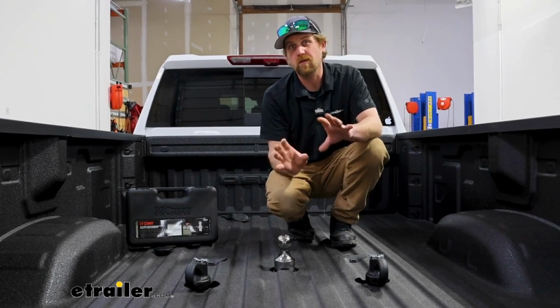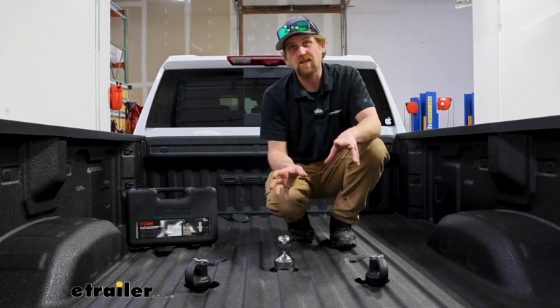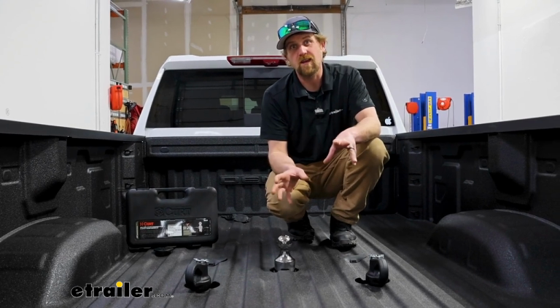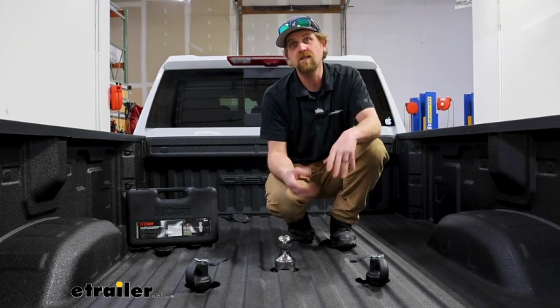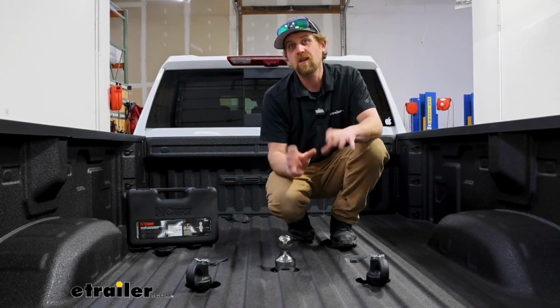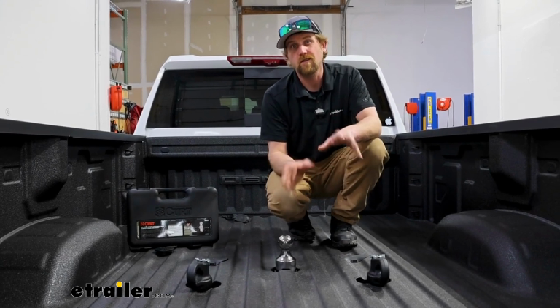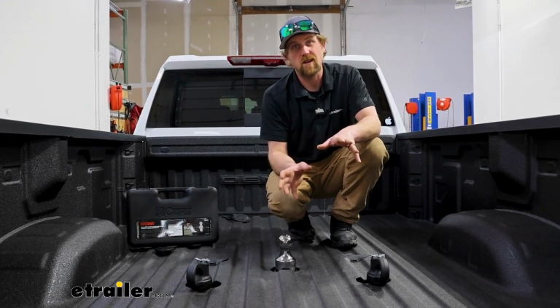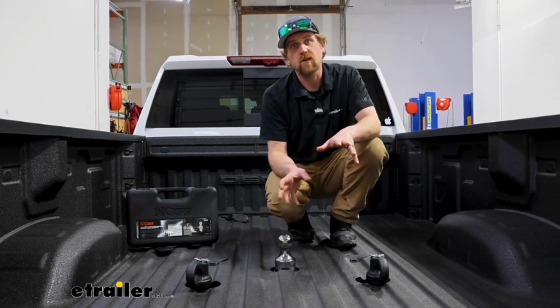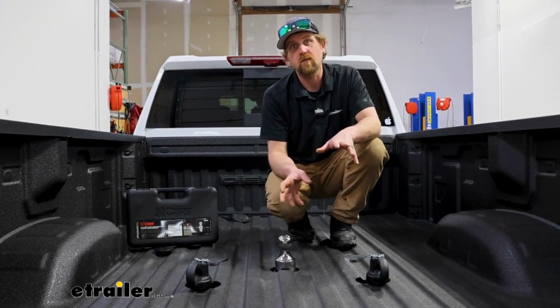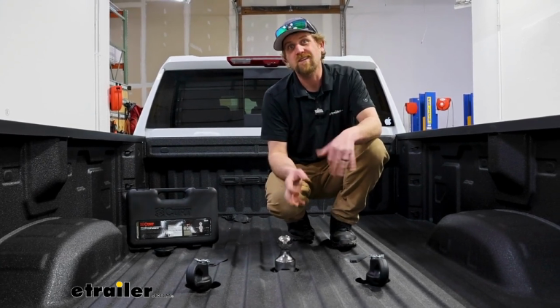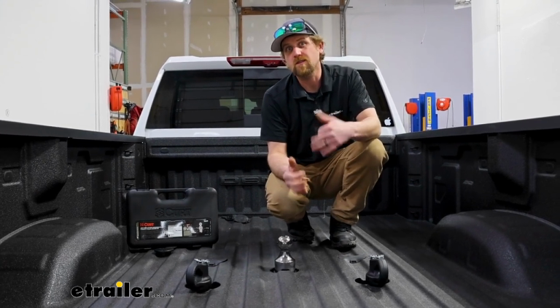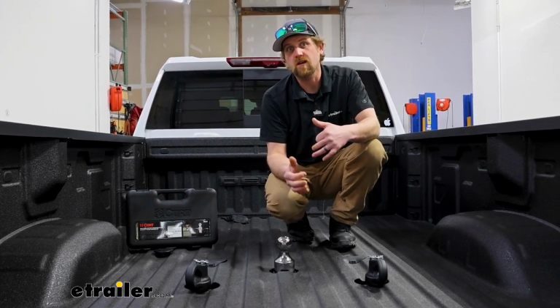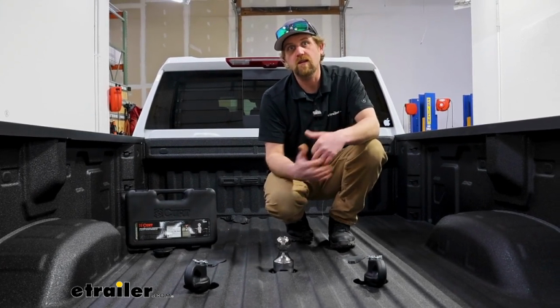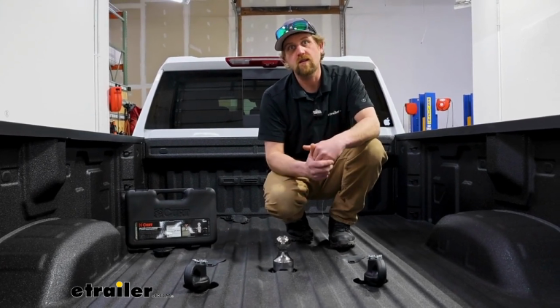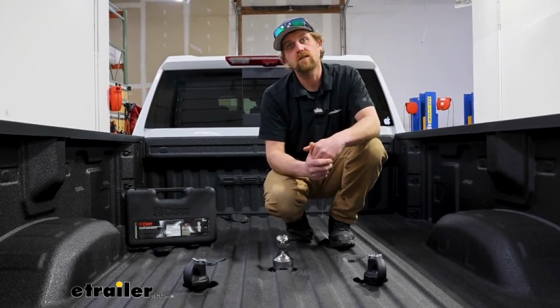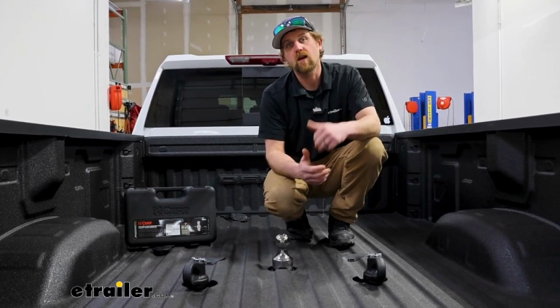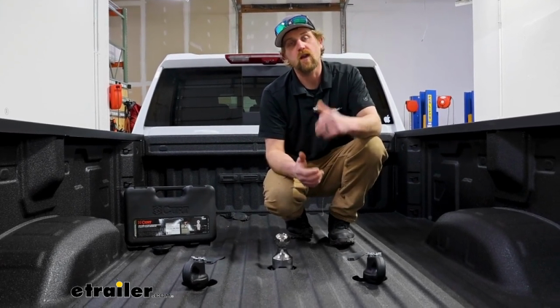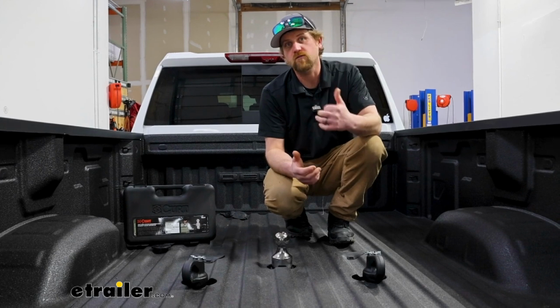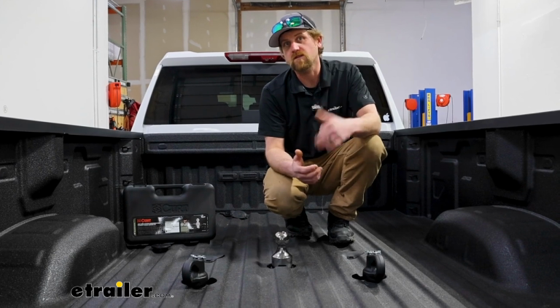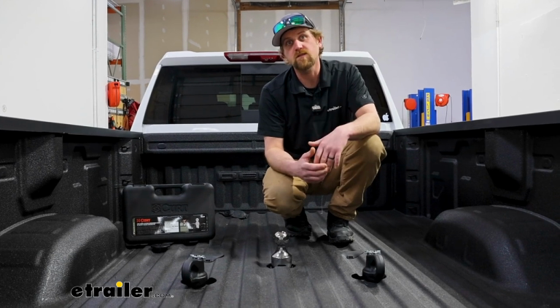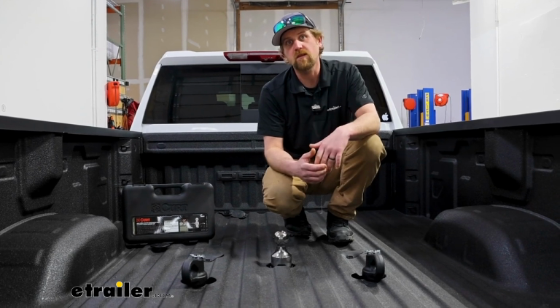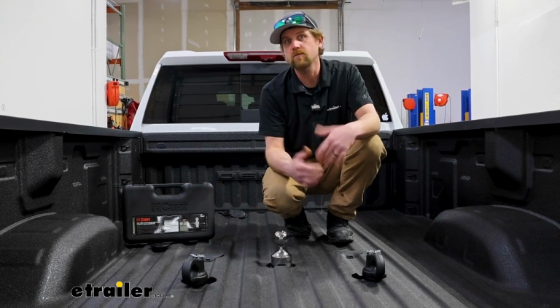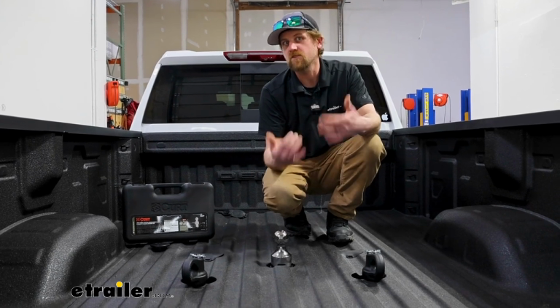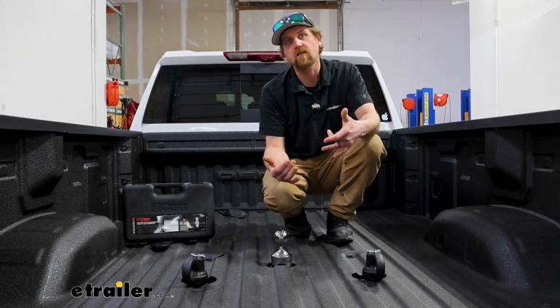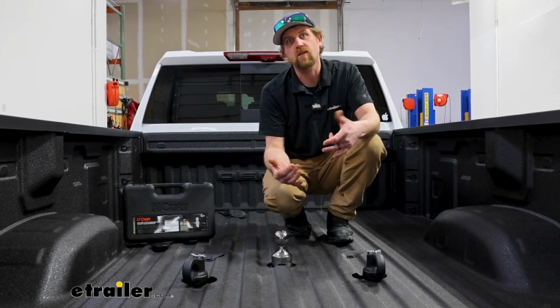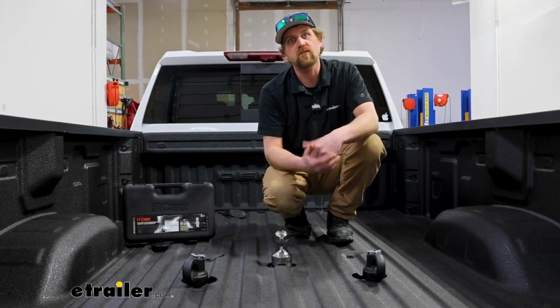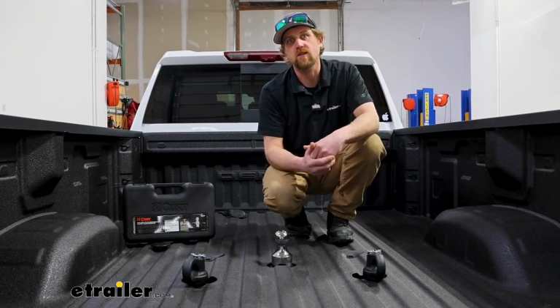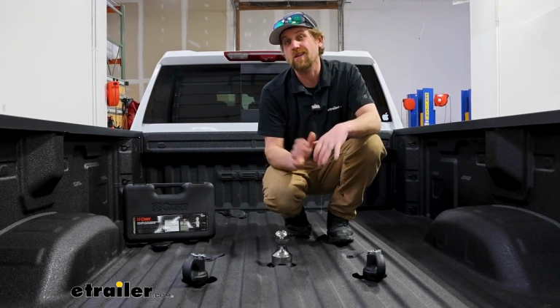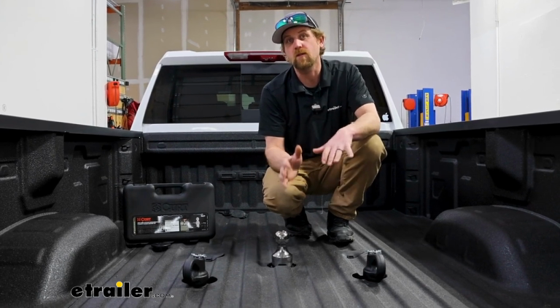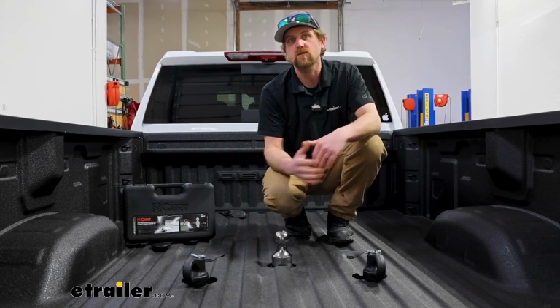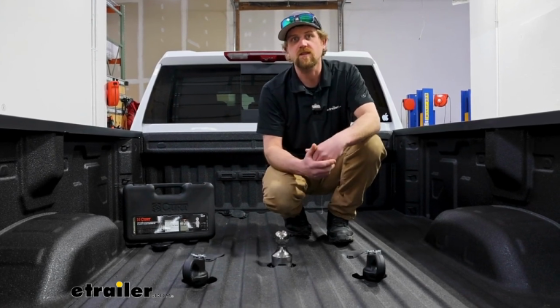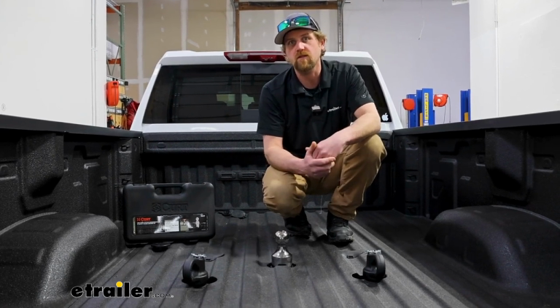I do always like to recommend, and it's always a good idea to grab your truck's owner's manual, check in there, and make sure it can handle that much weight safely.